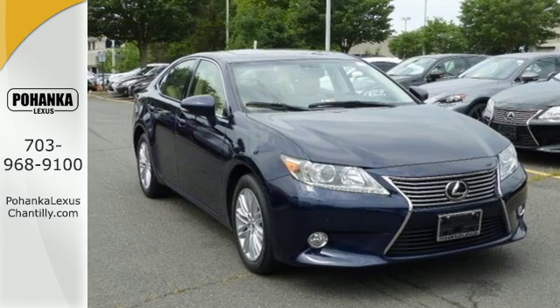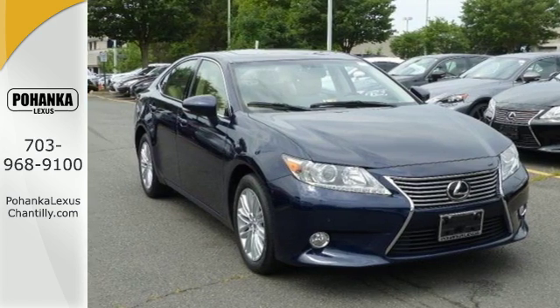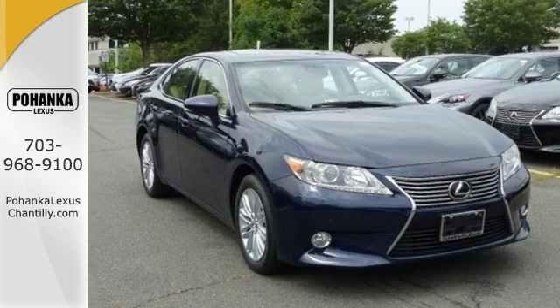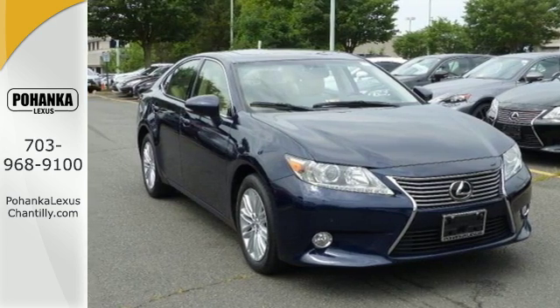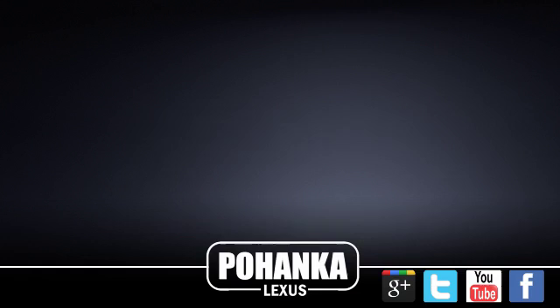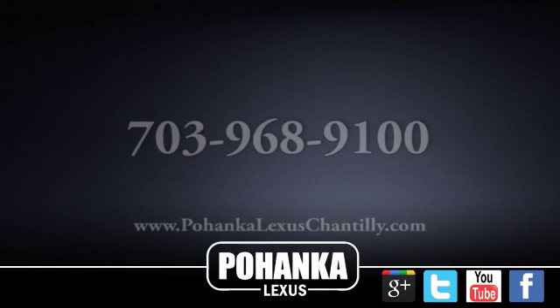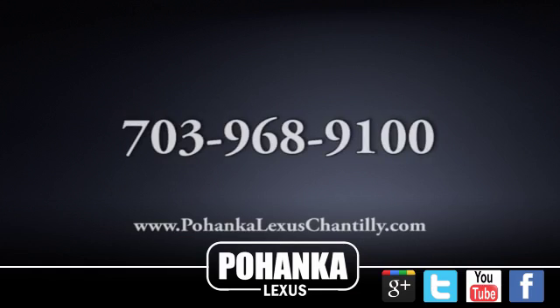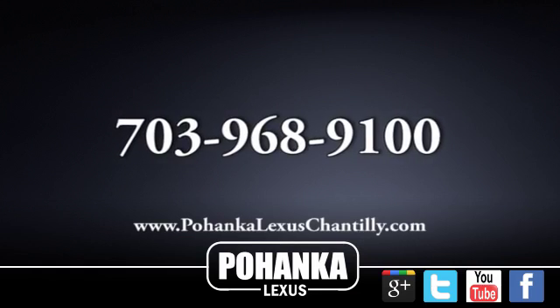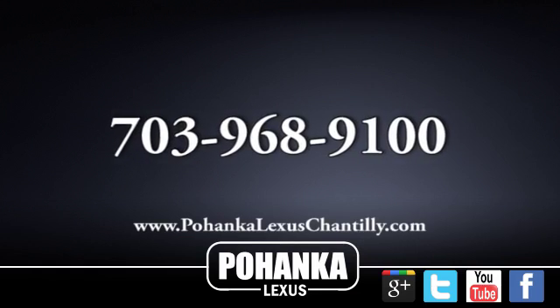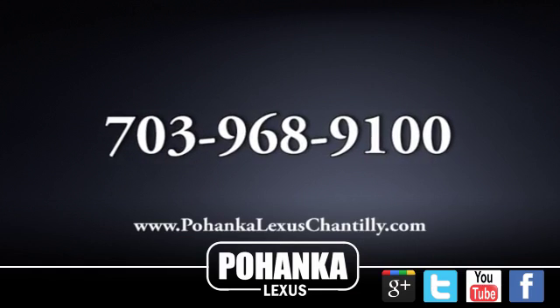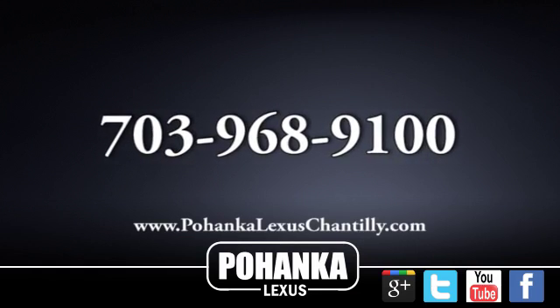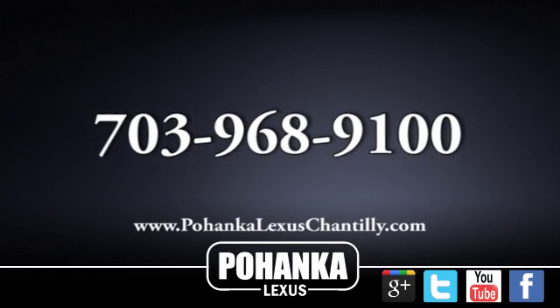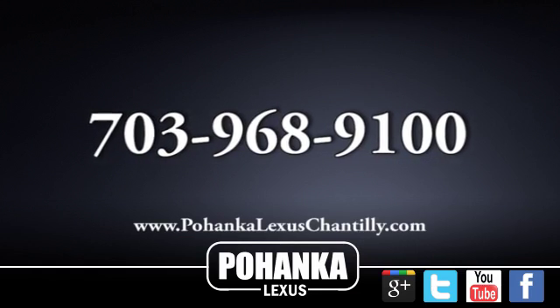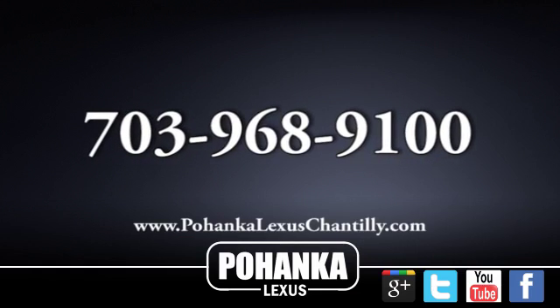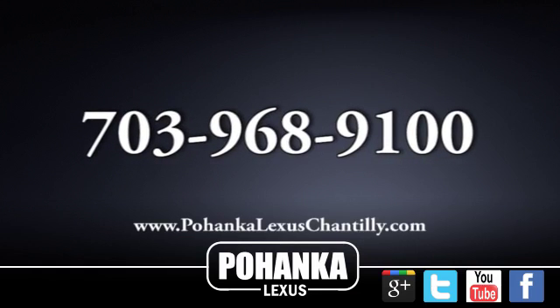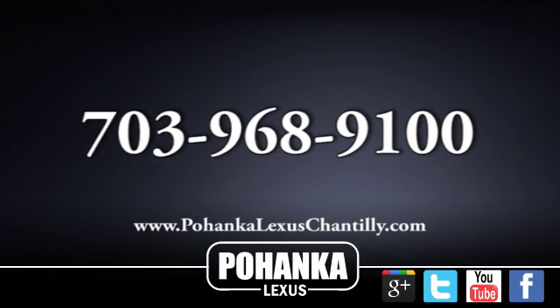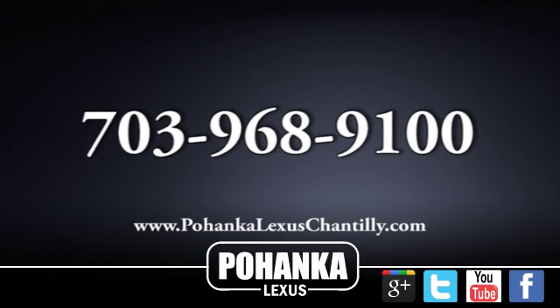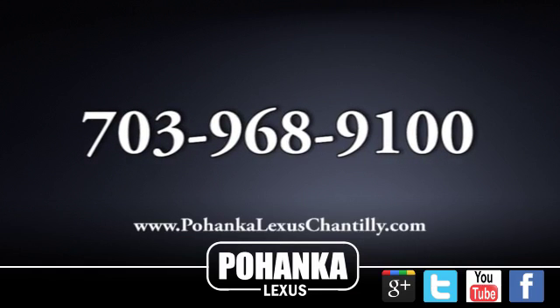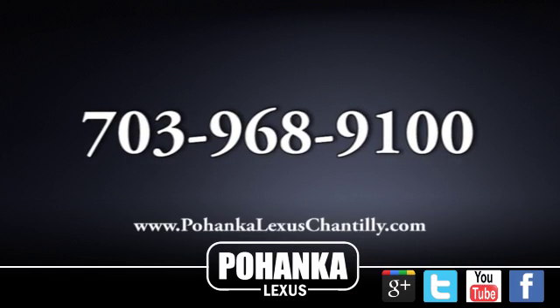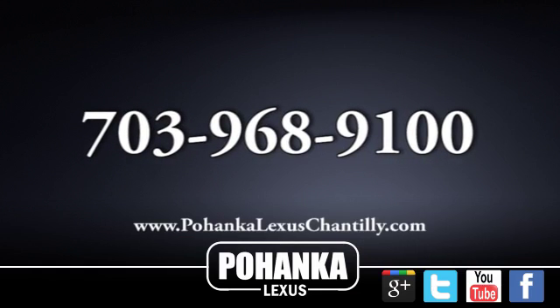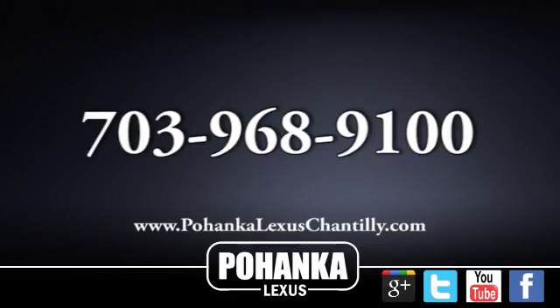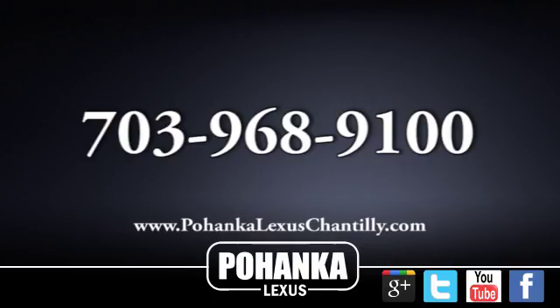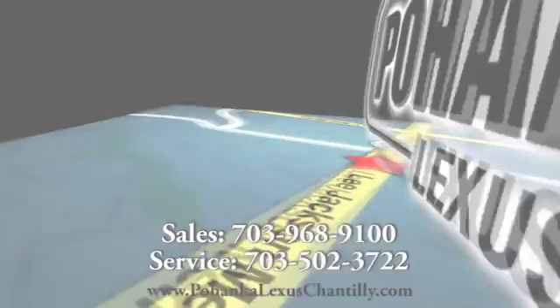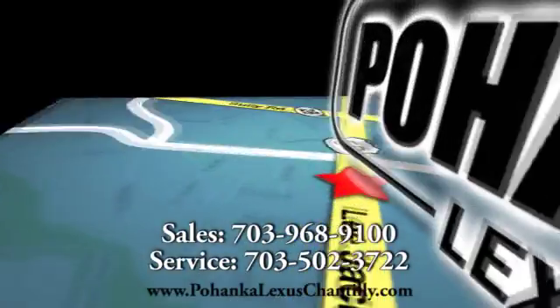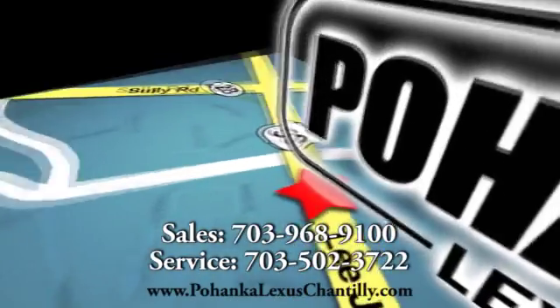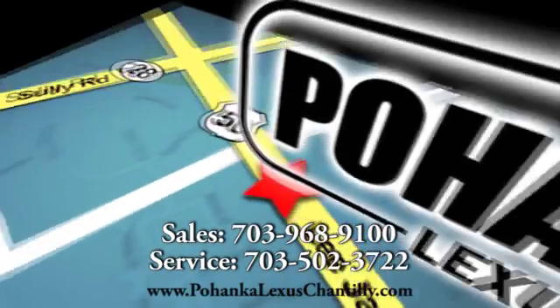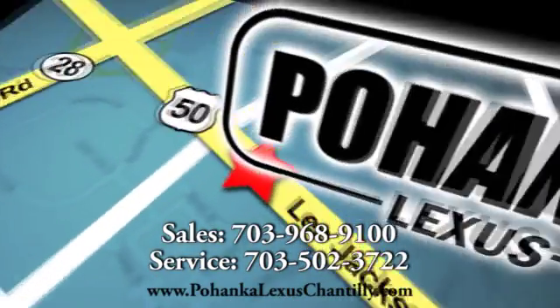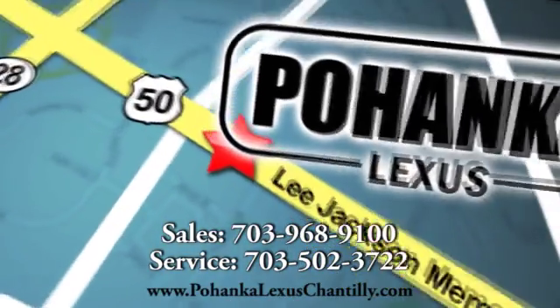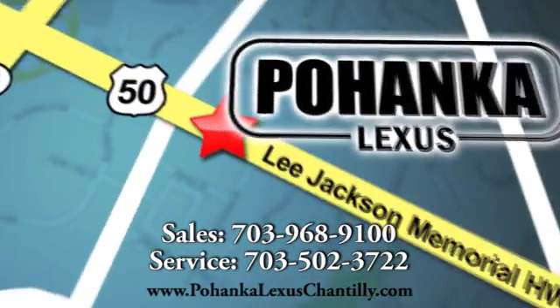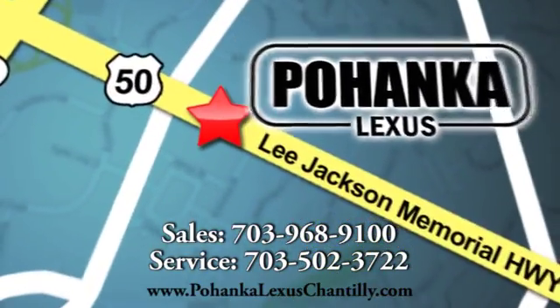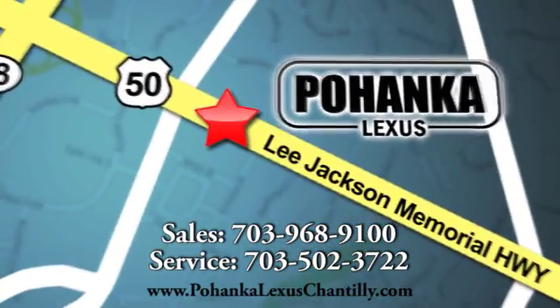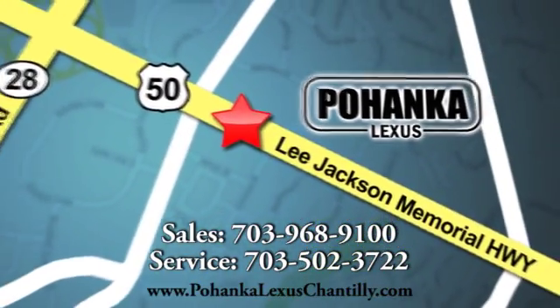Call us now for more information on this vehicle or visit today. We're conveniently located at 13909 Lee Jackson Memorial Highway in Chantilly.